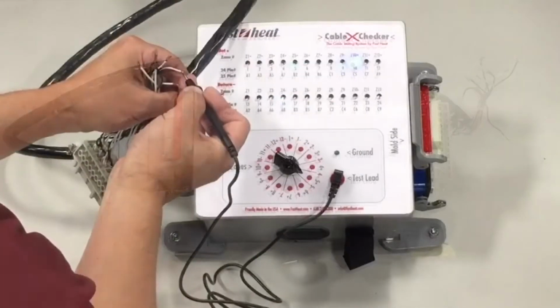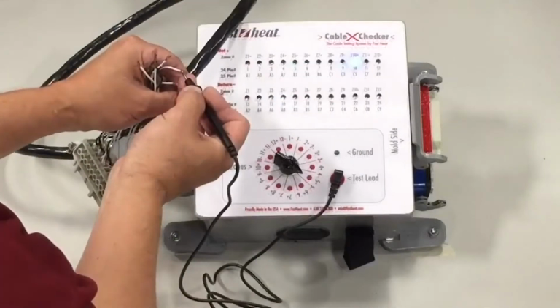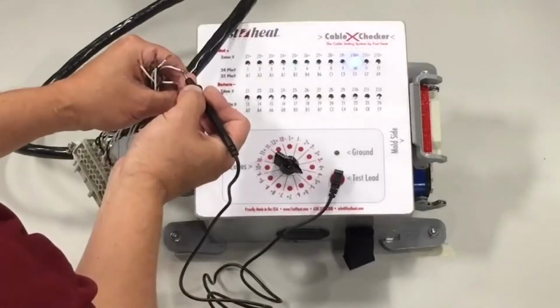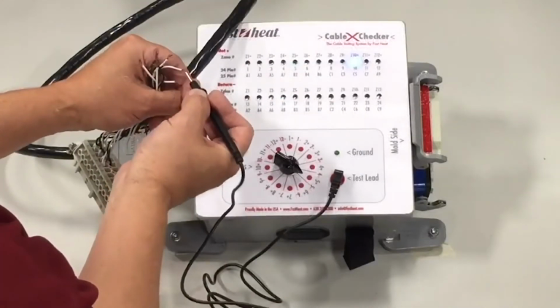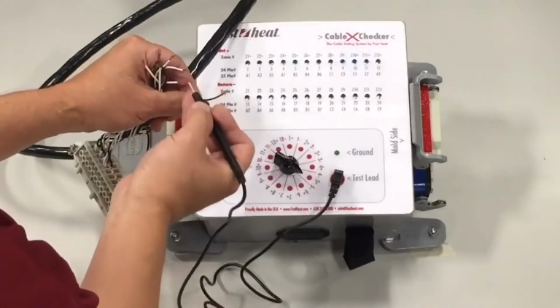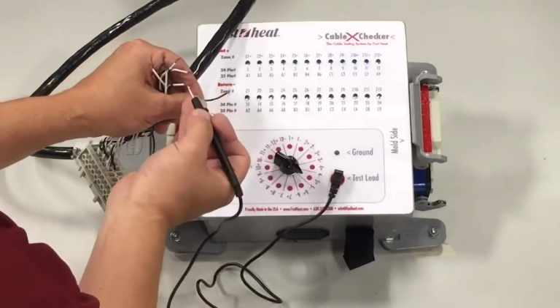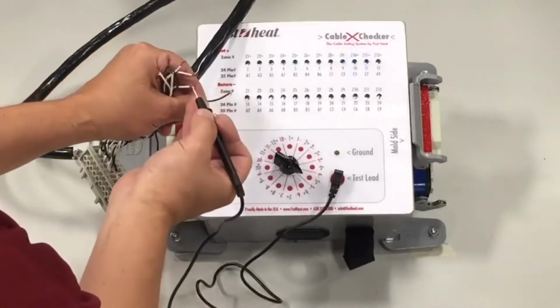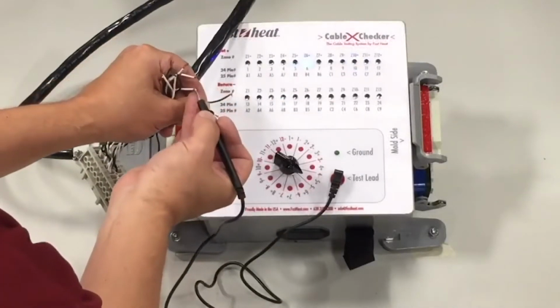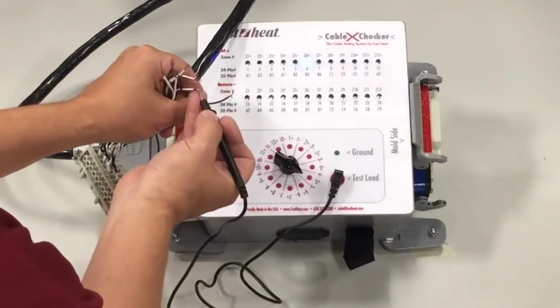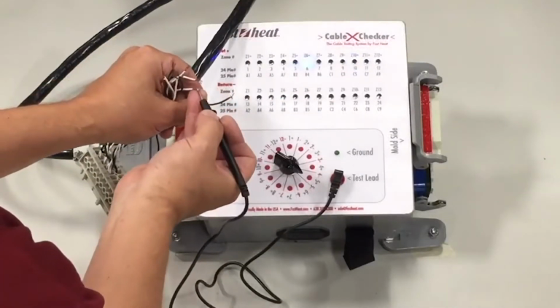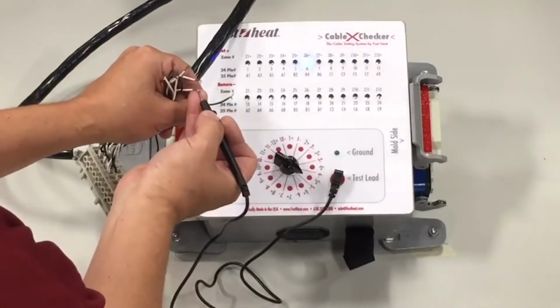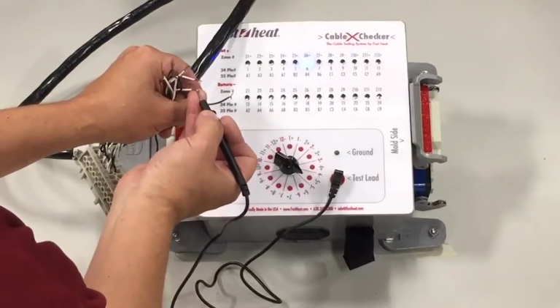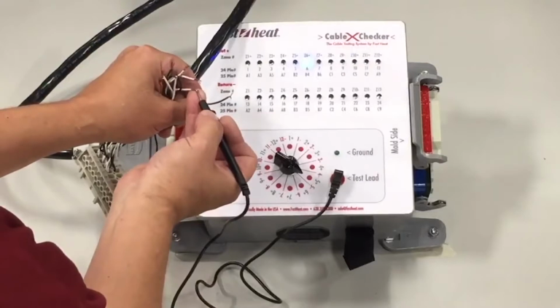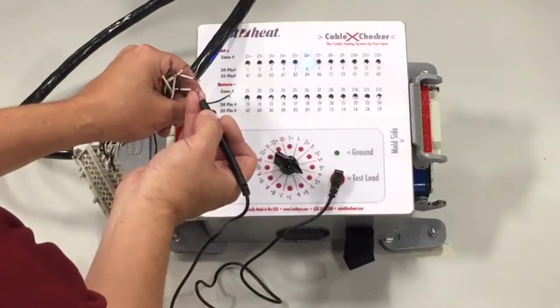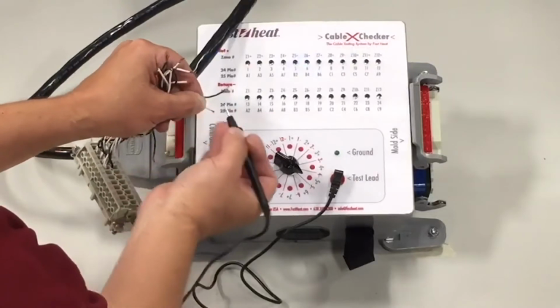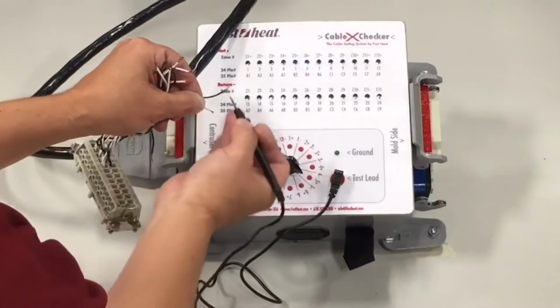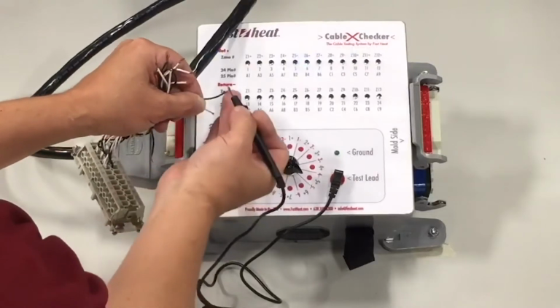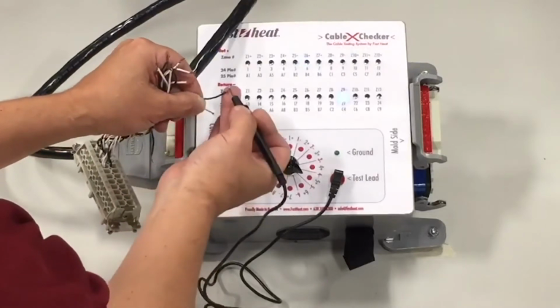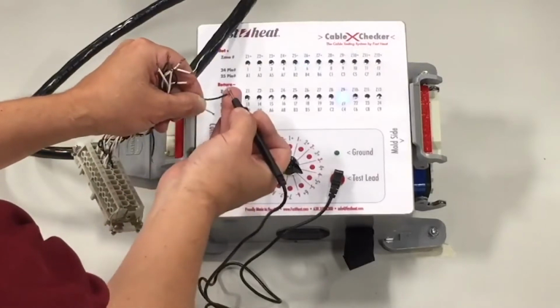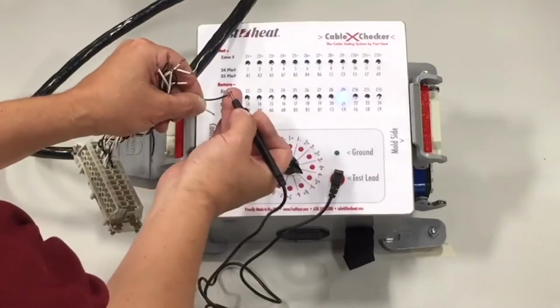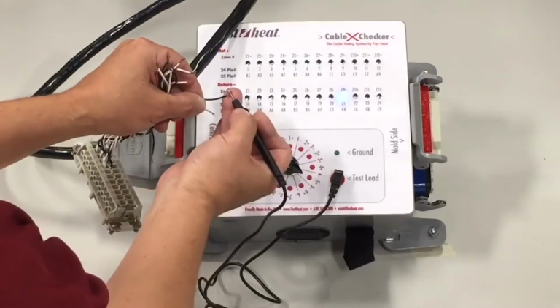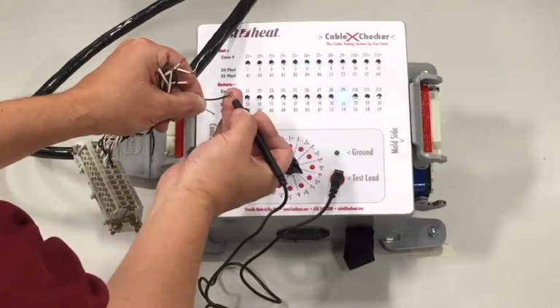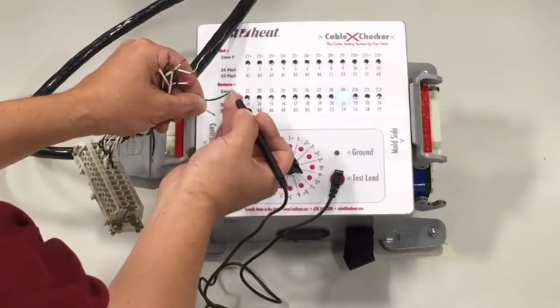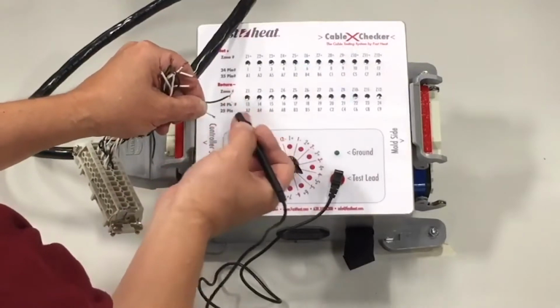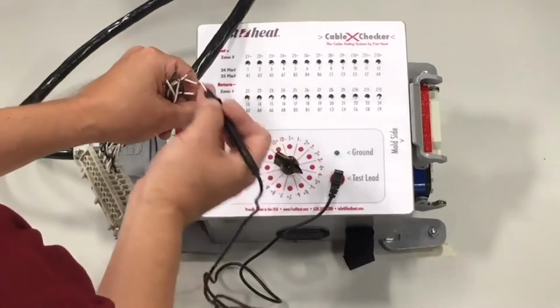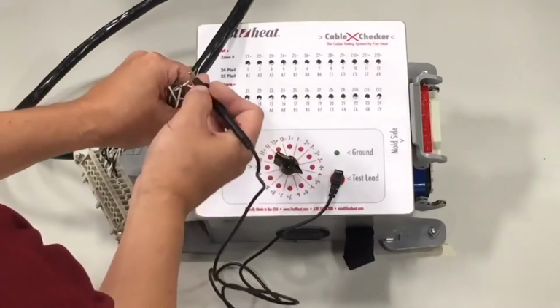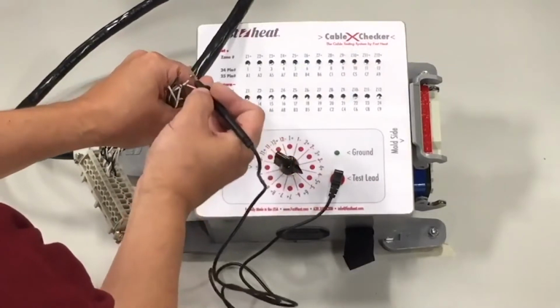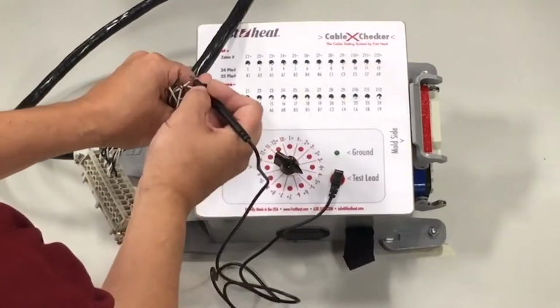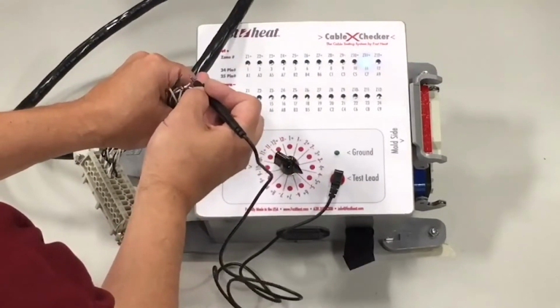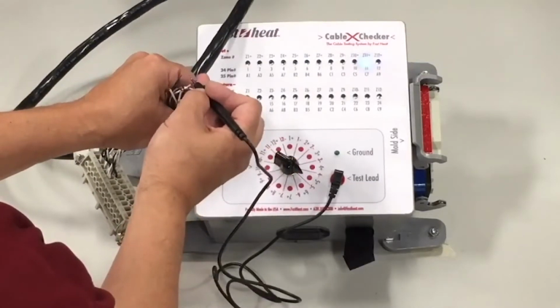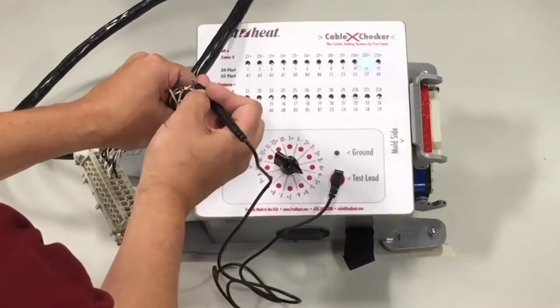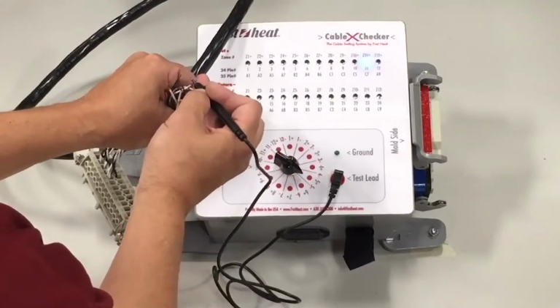For manual testing, use the test leads to check the ground on your cables or while making repairs.